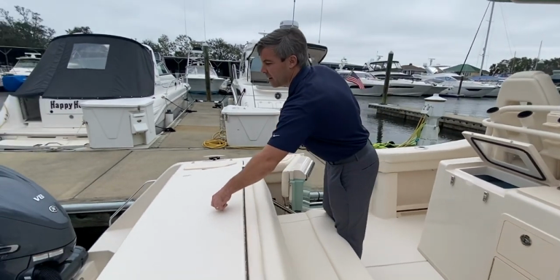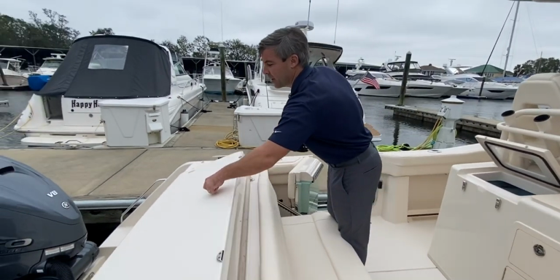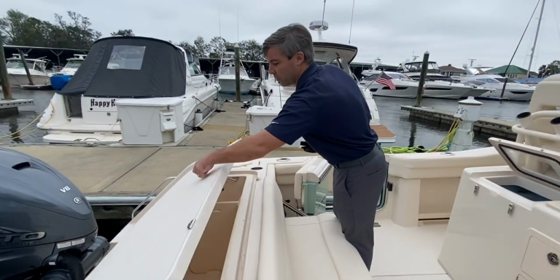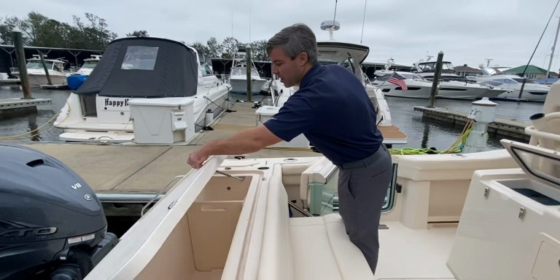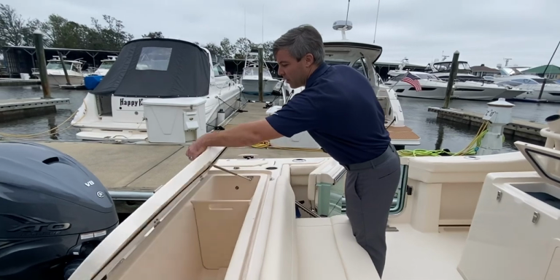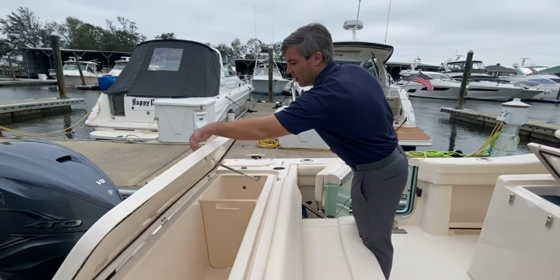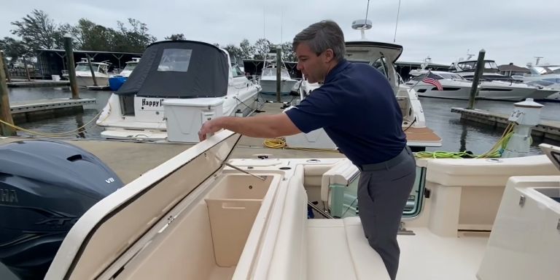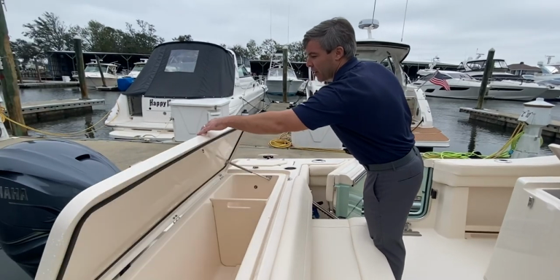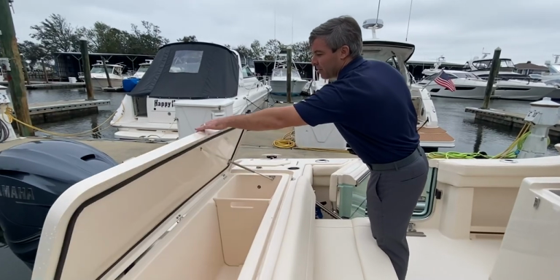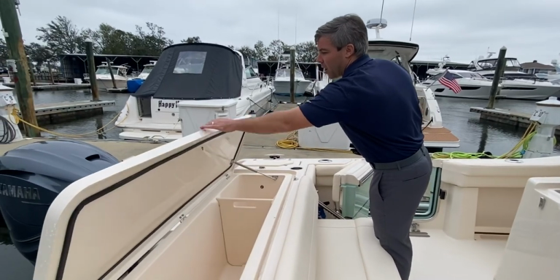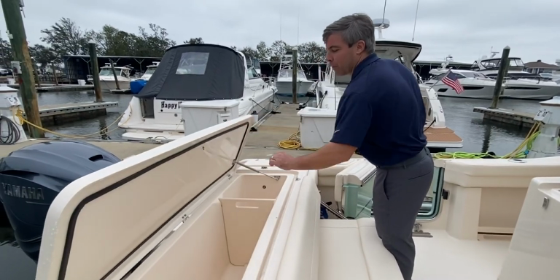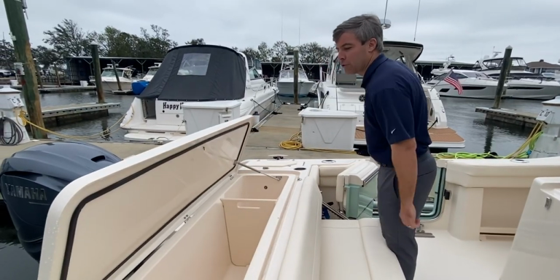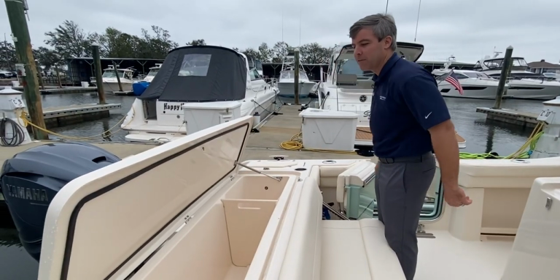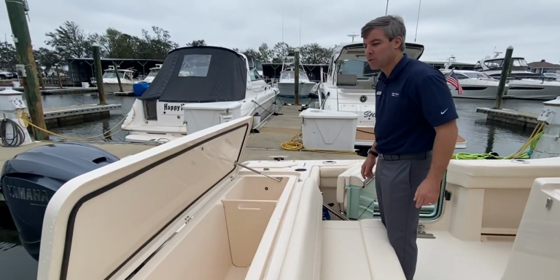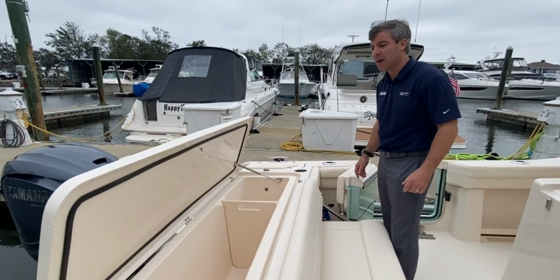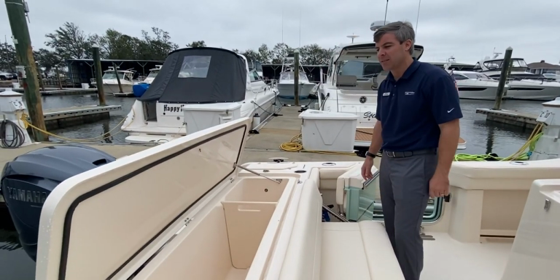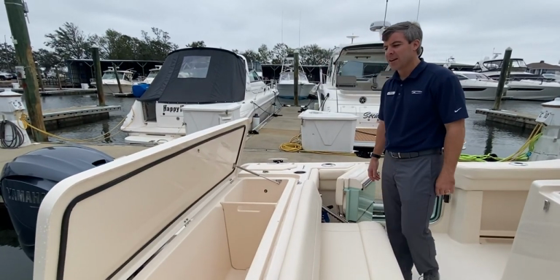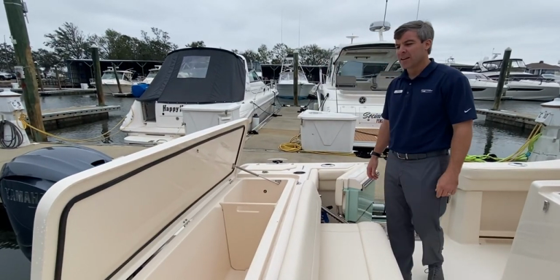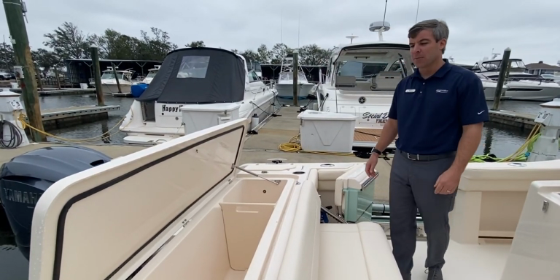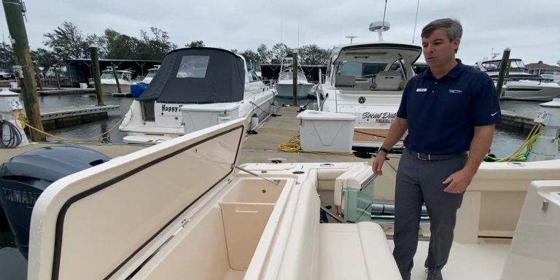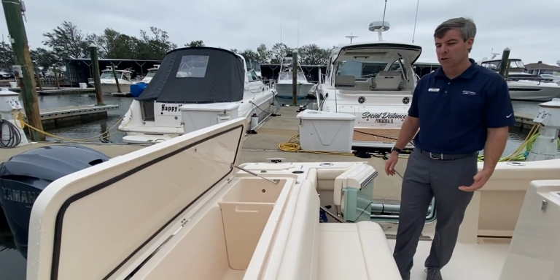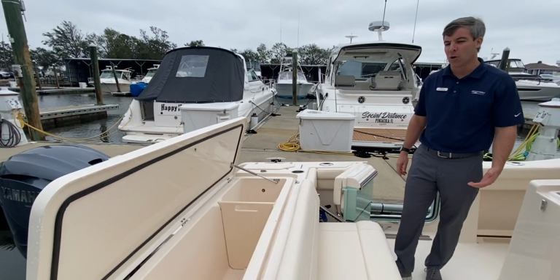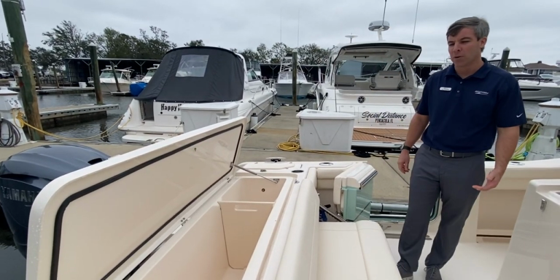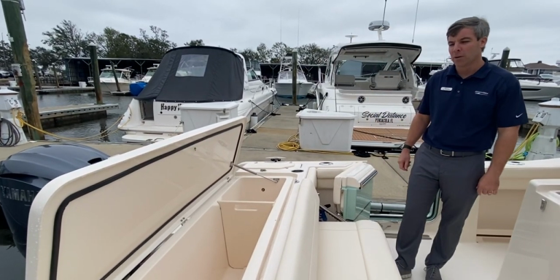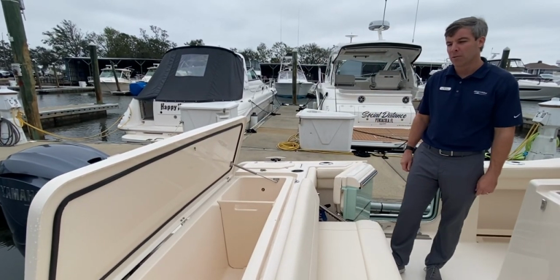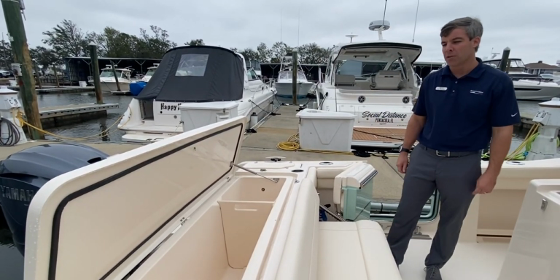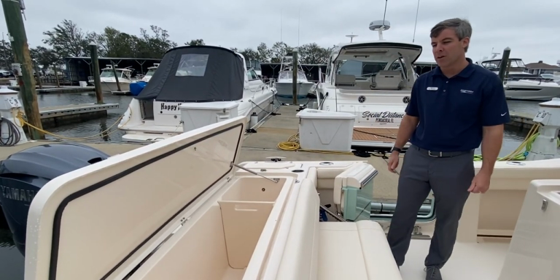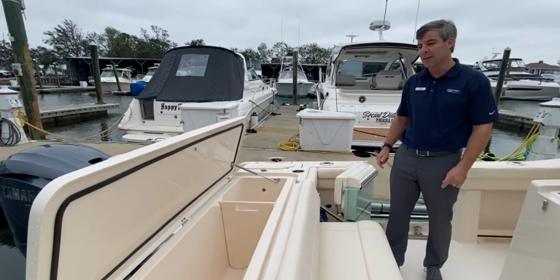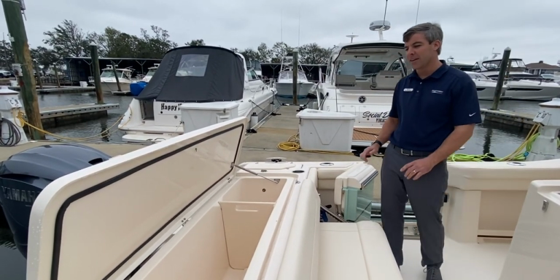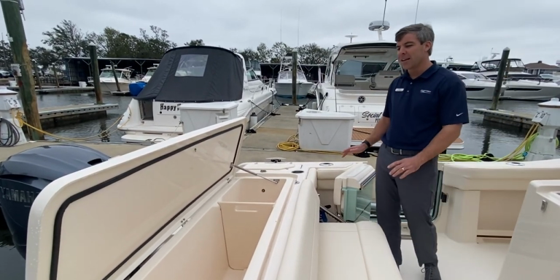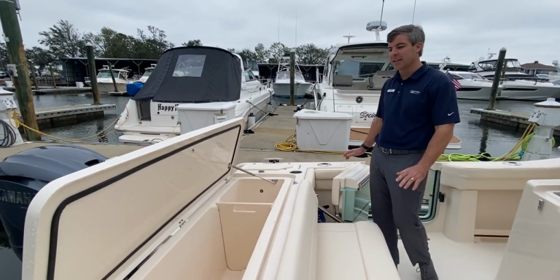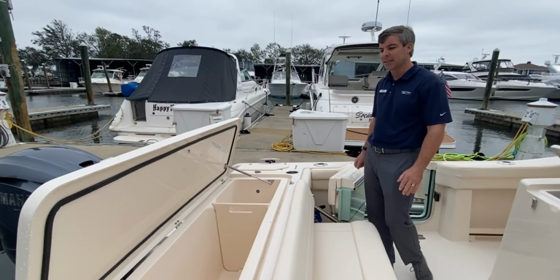Next you'll see here at the transom our refrigerated fish box, keeping those fish cold with no need of any ice.